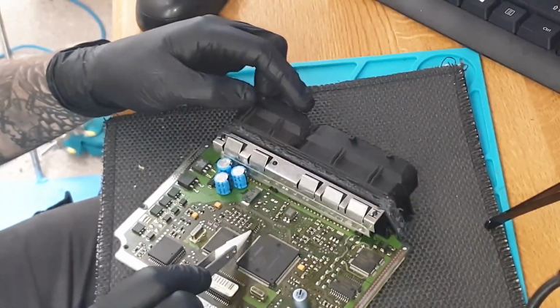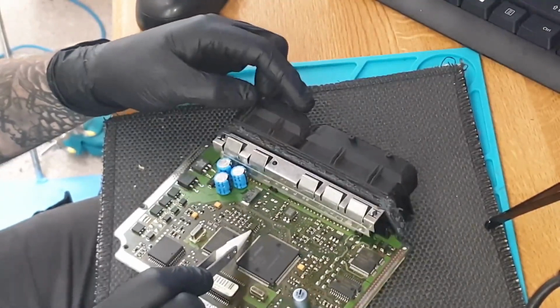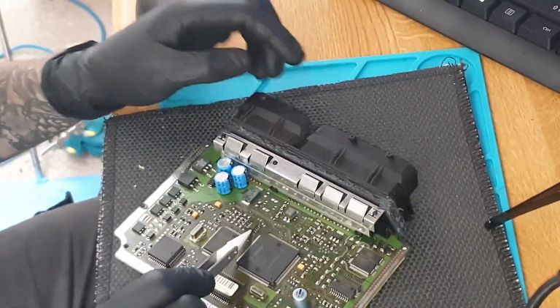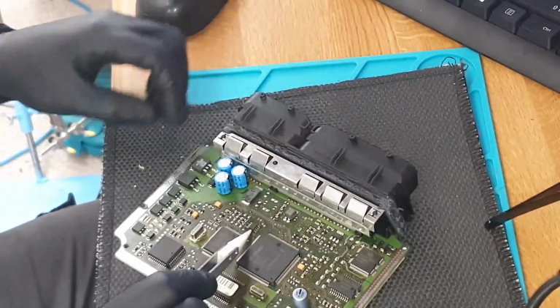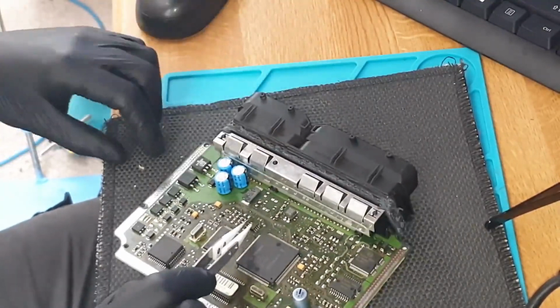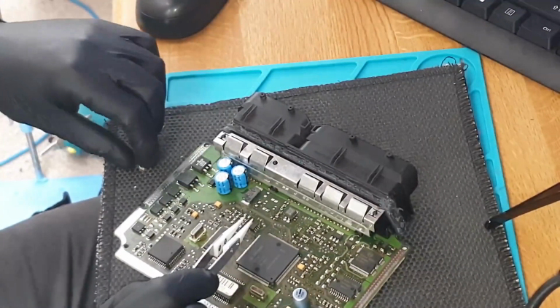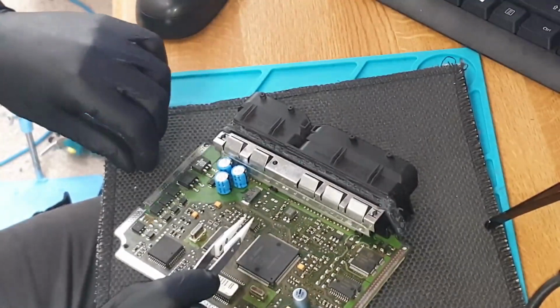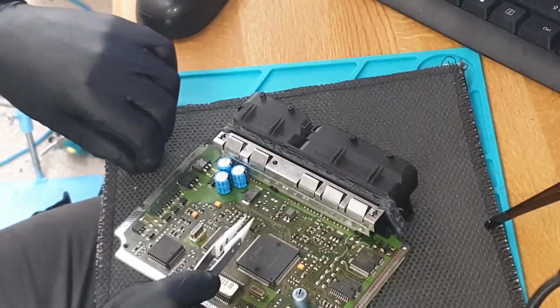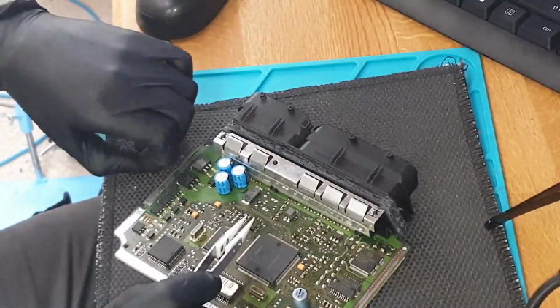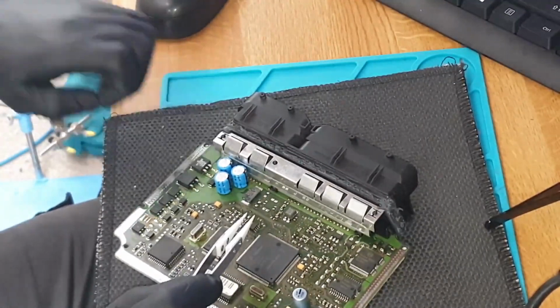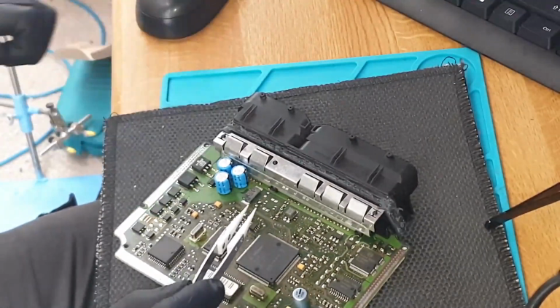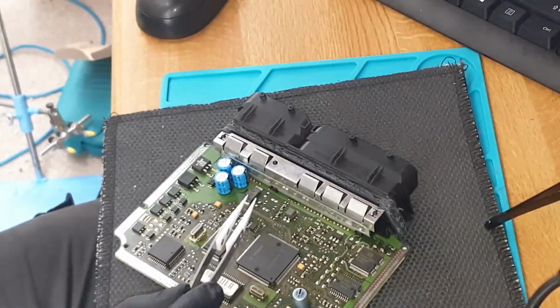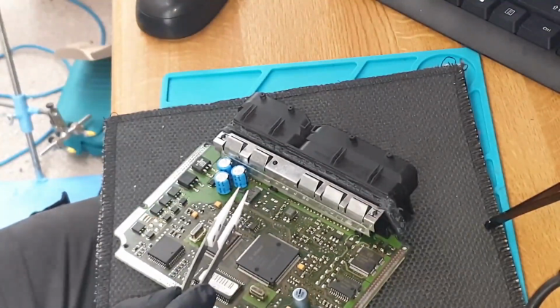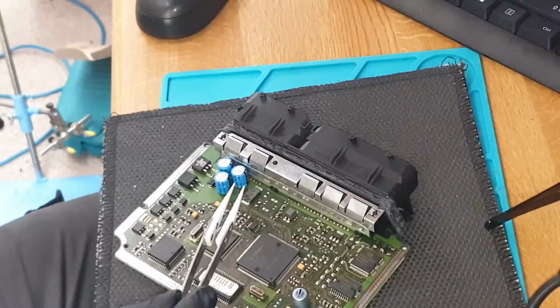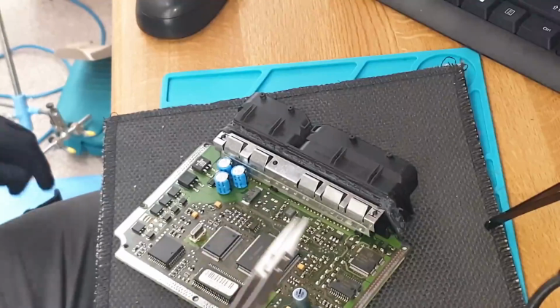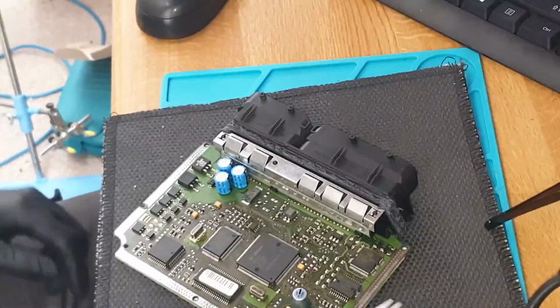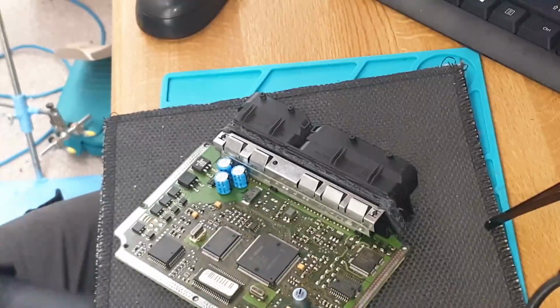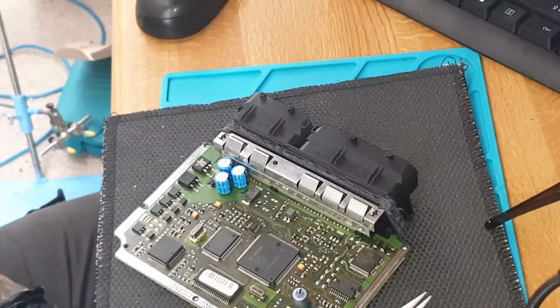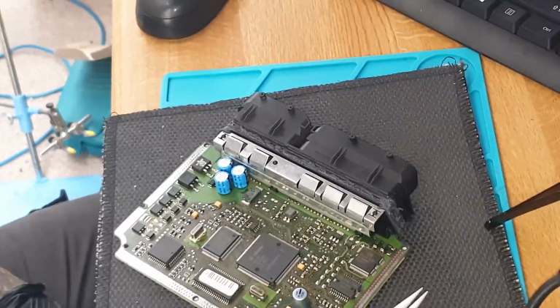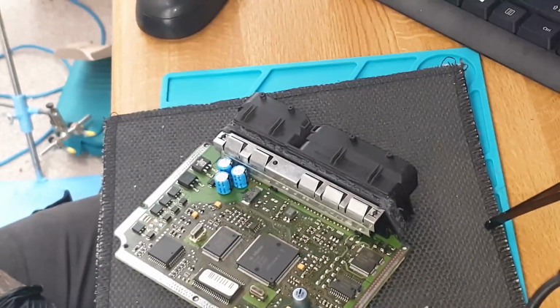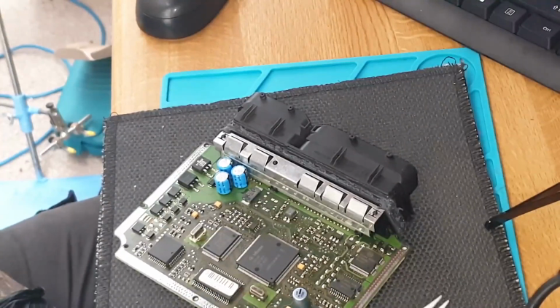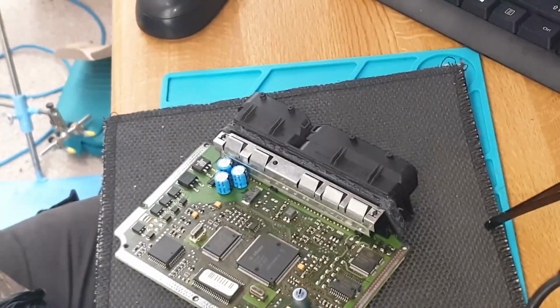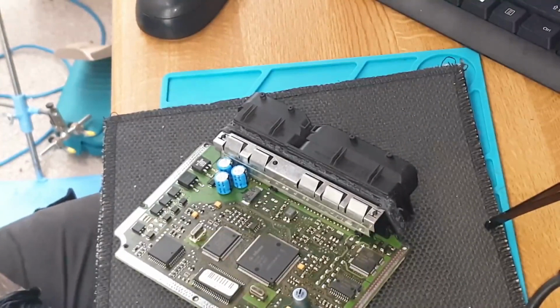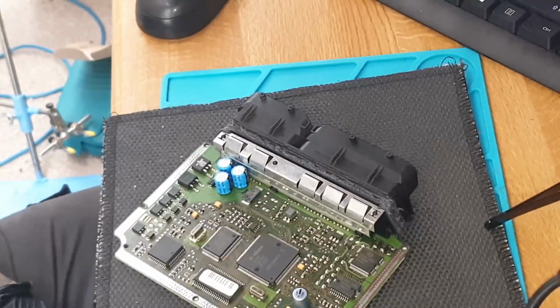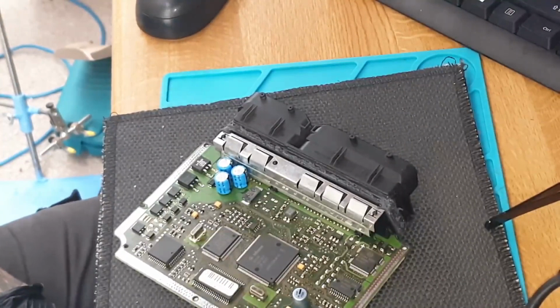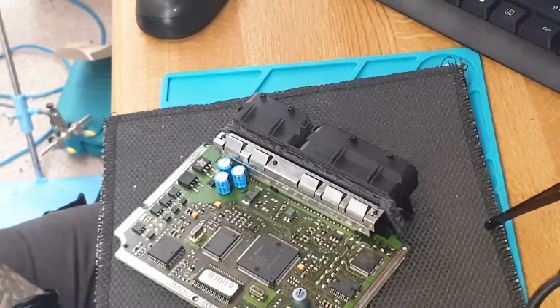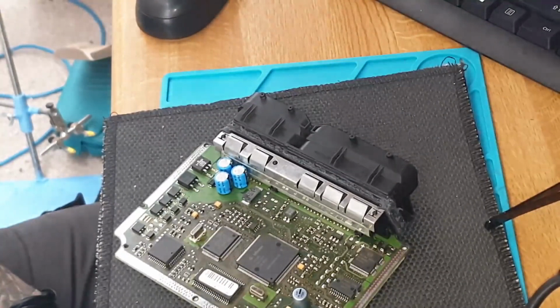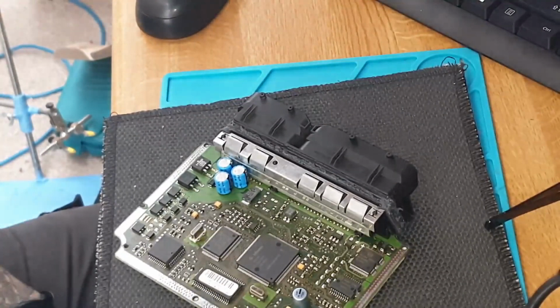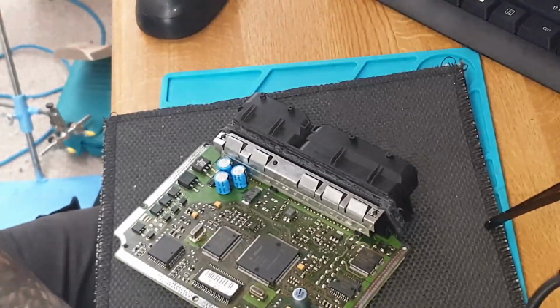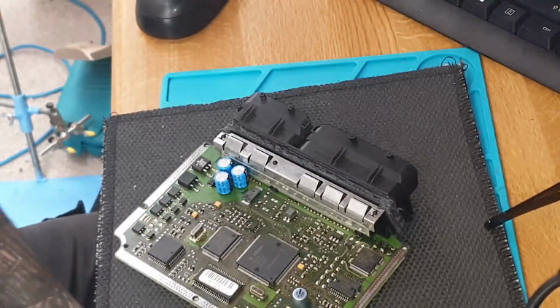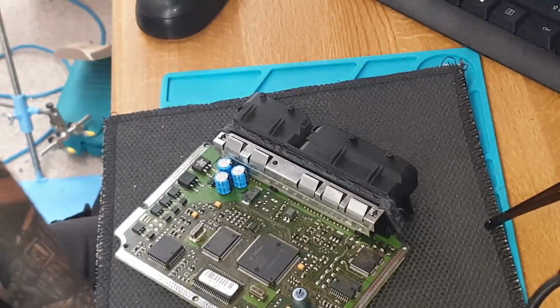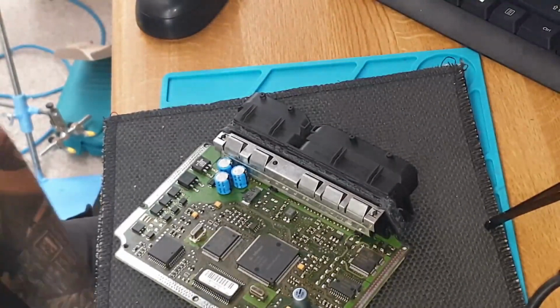We're going to remove that, place it on the KTAG adapter, and attempt to read it to see what information we can find.